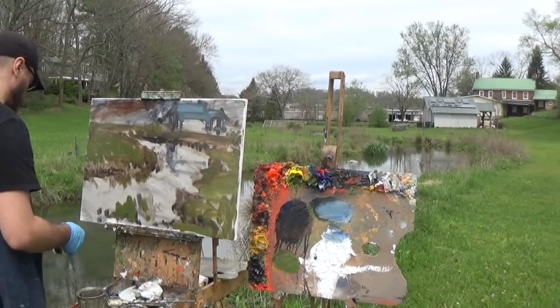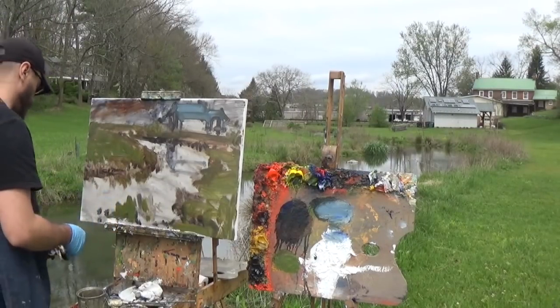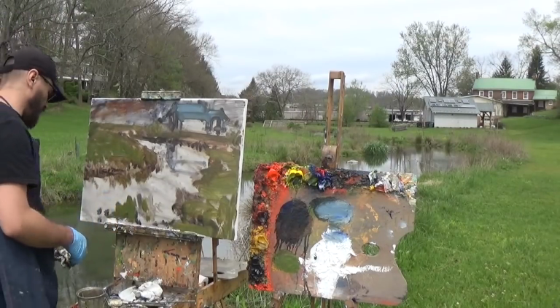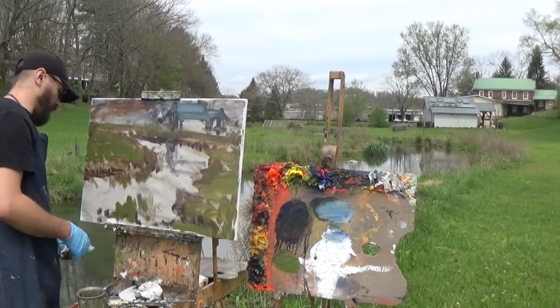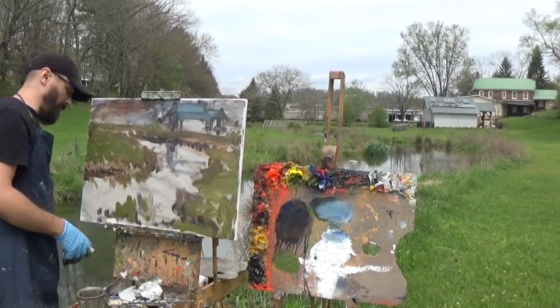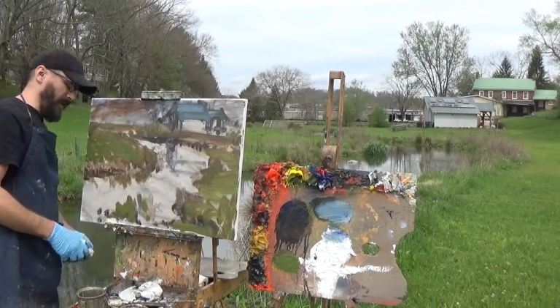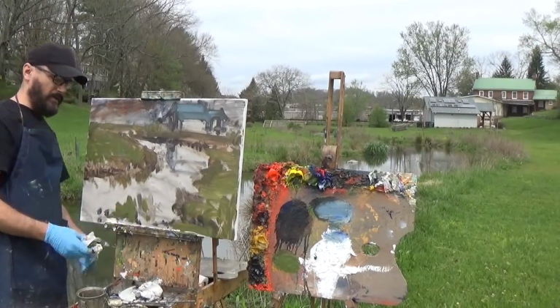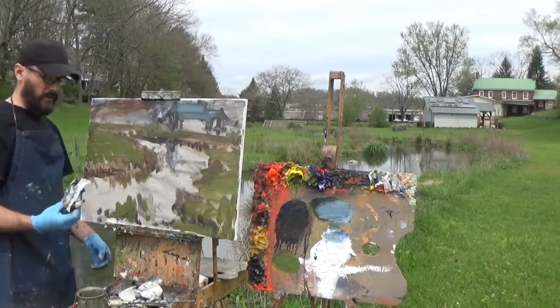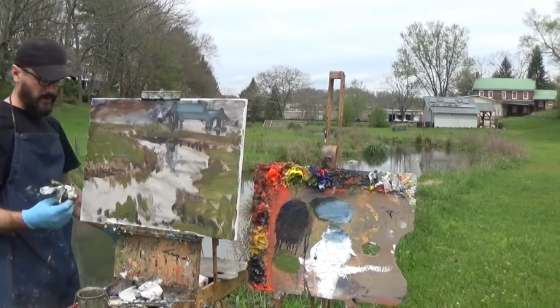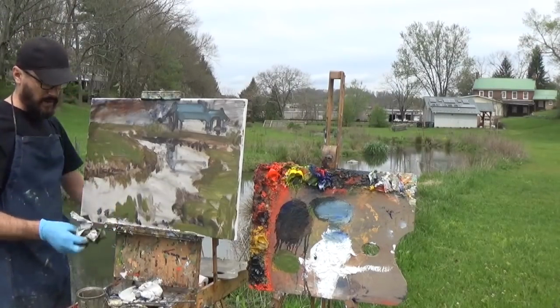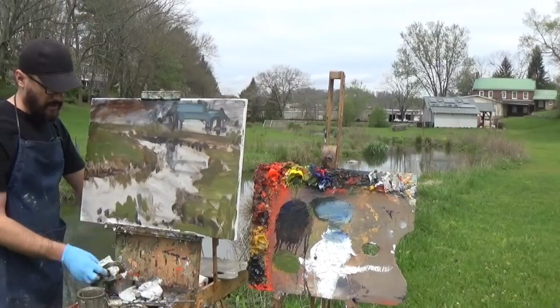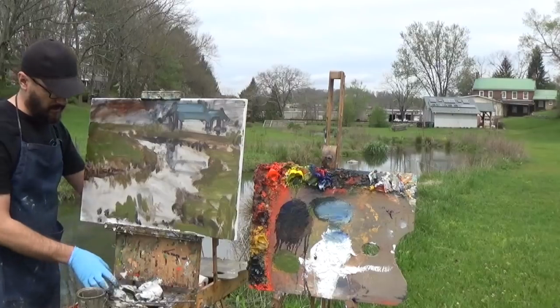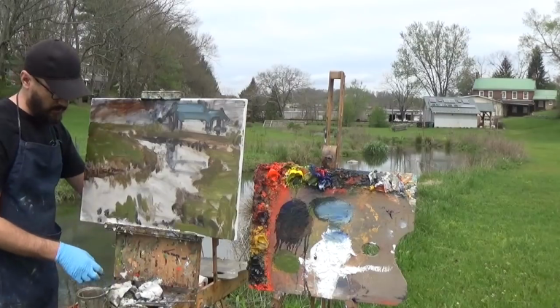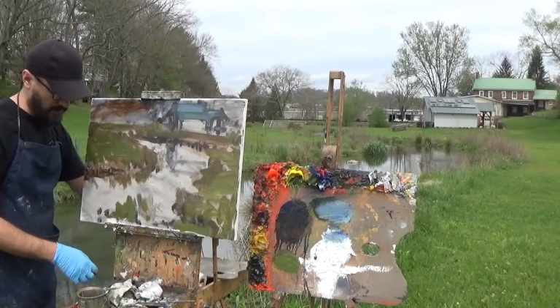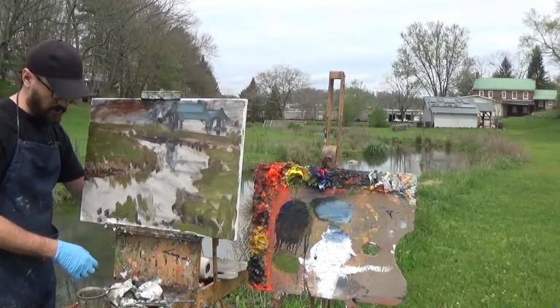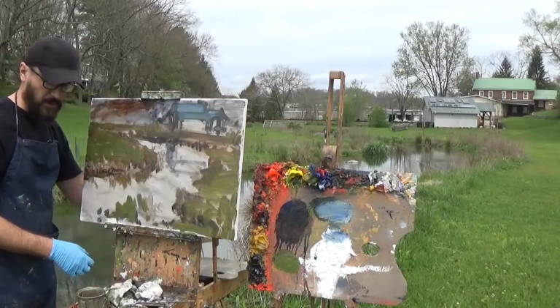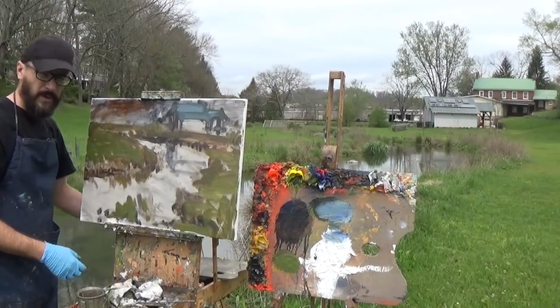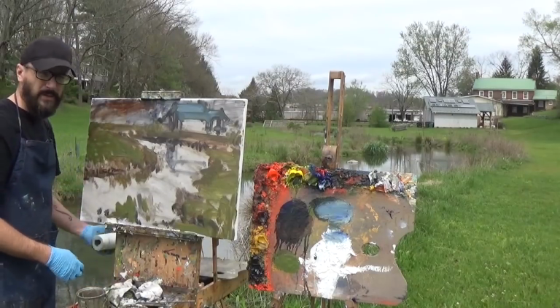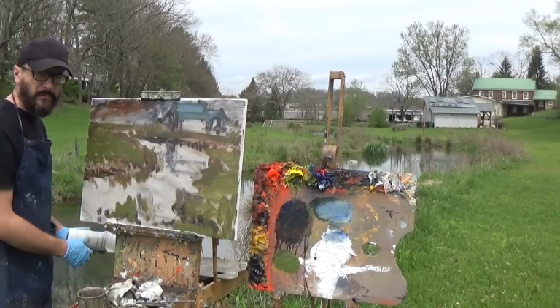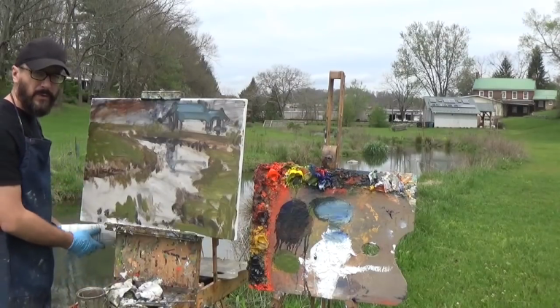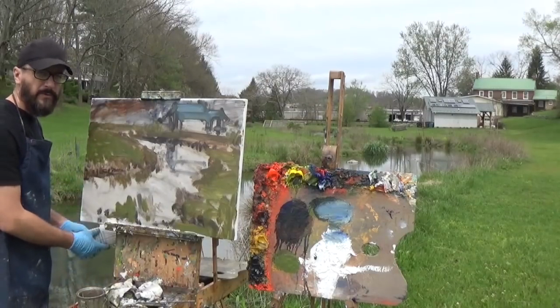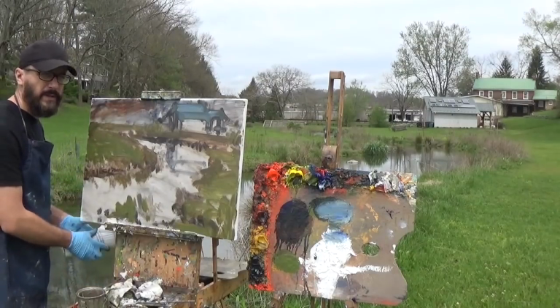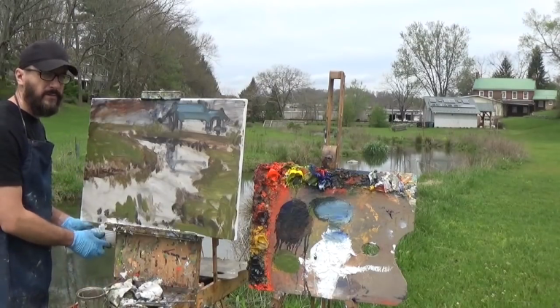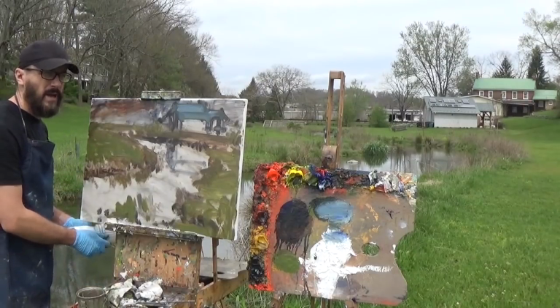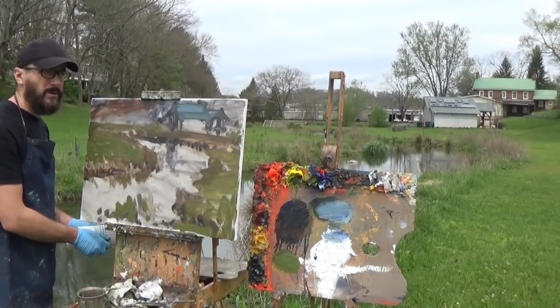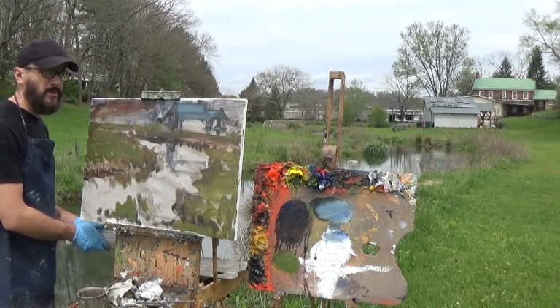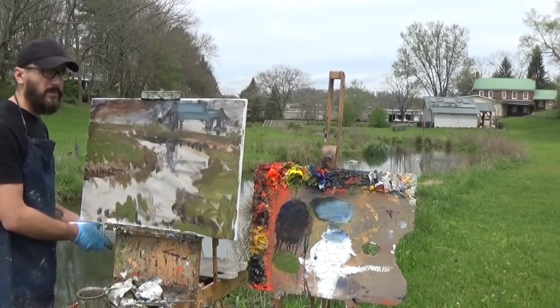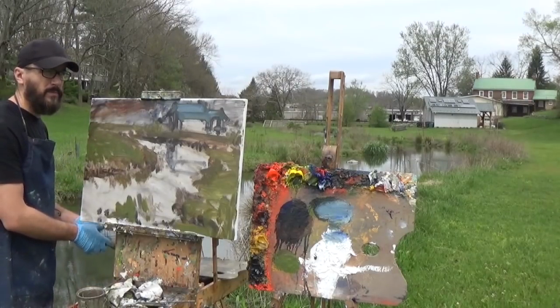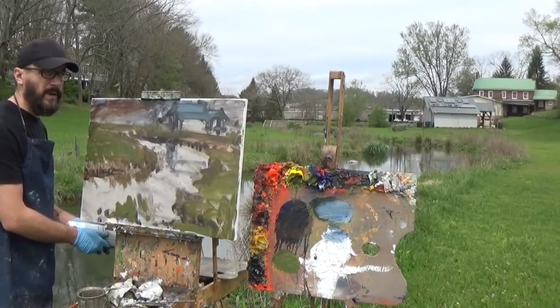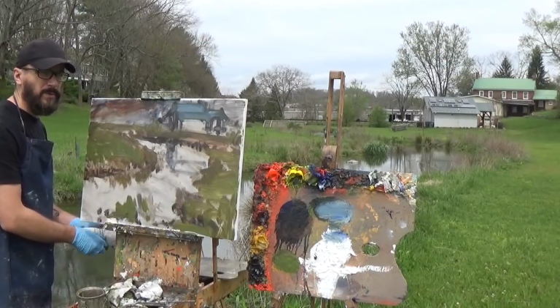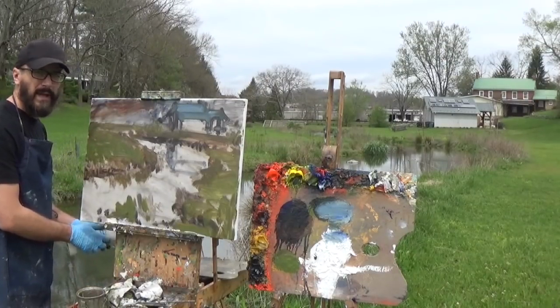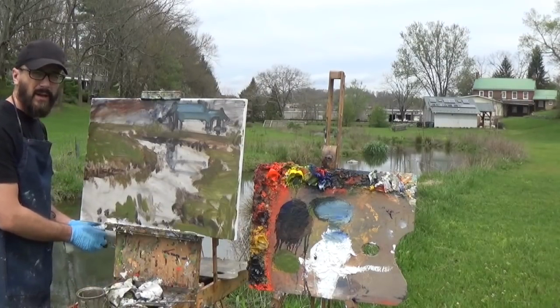If your paper towel starts to get too dirty, don't be afraid to grab a new one.